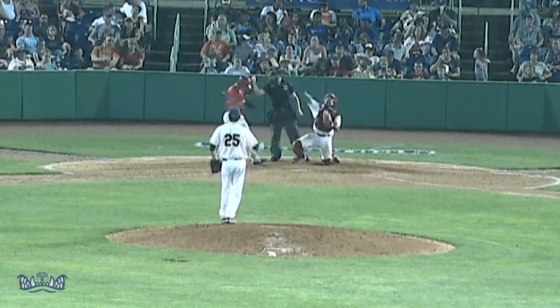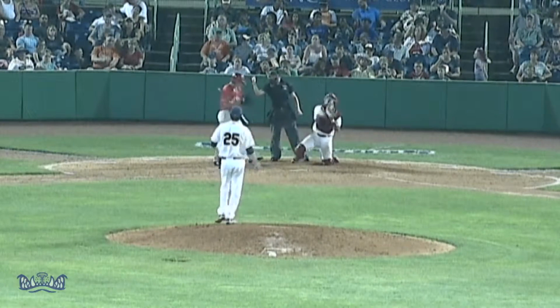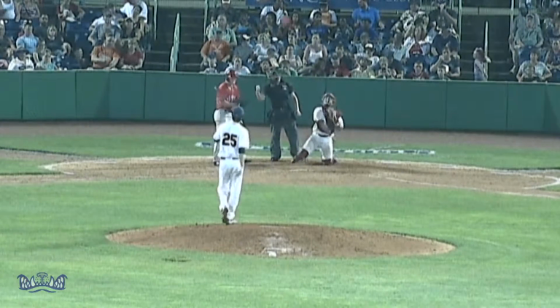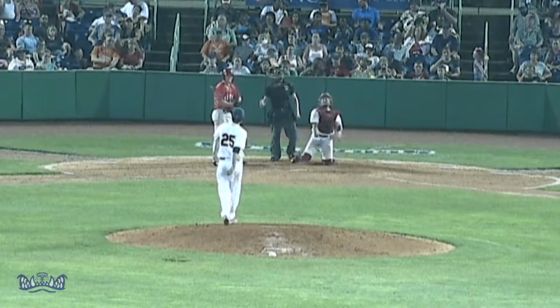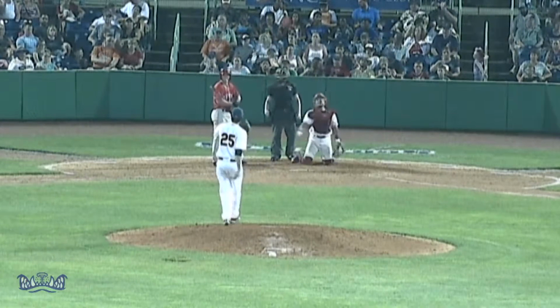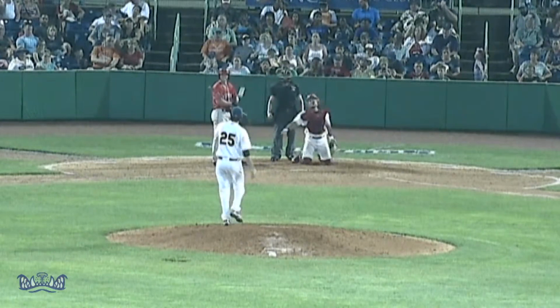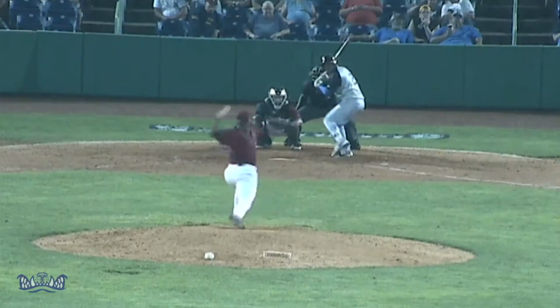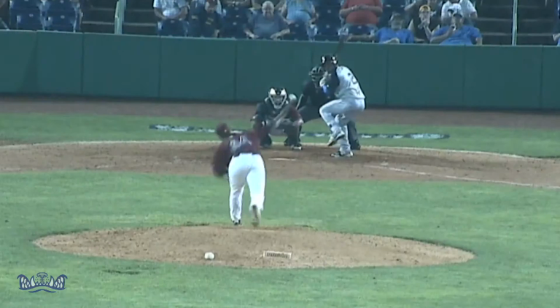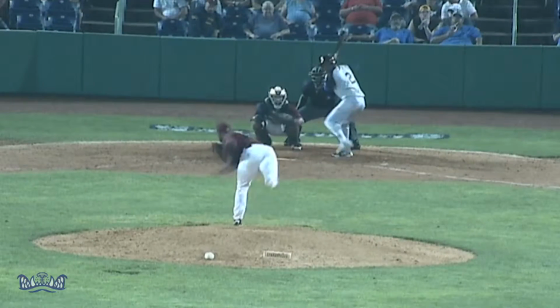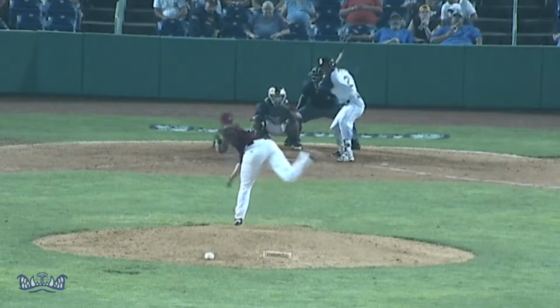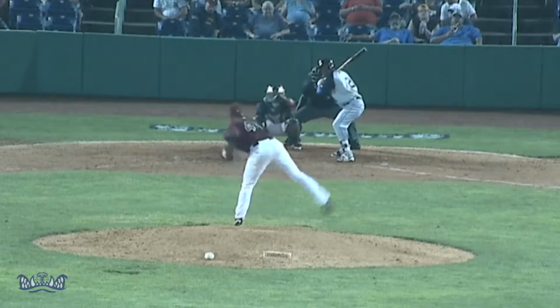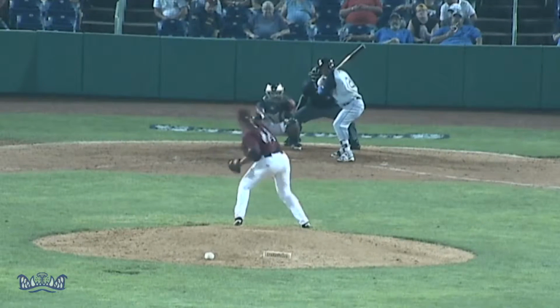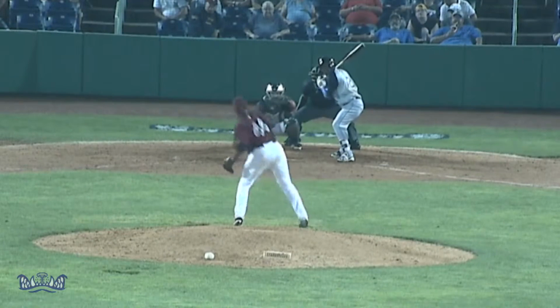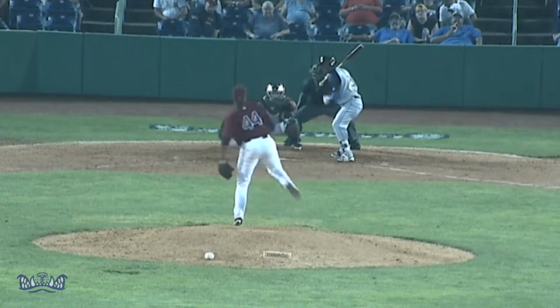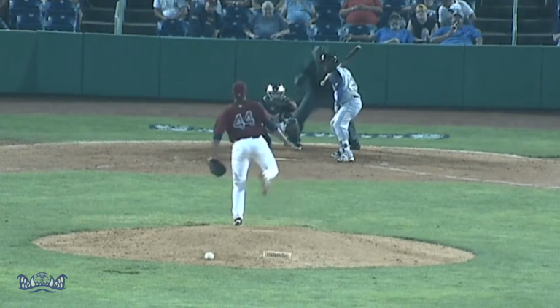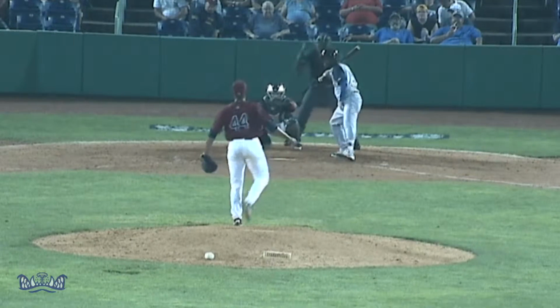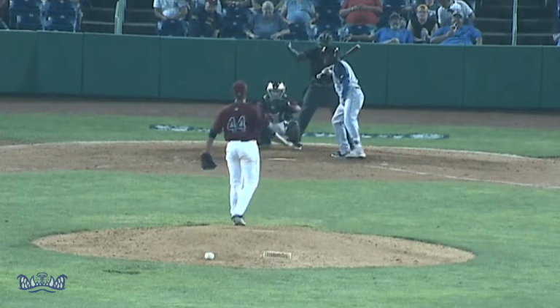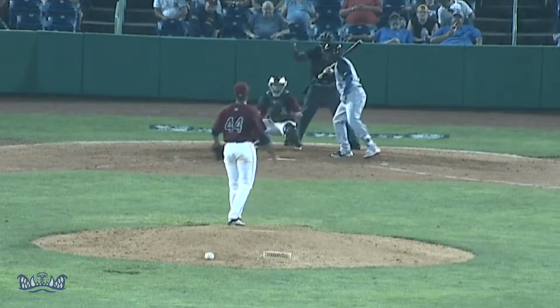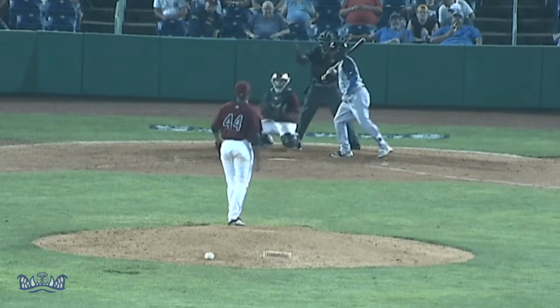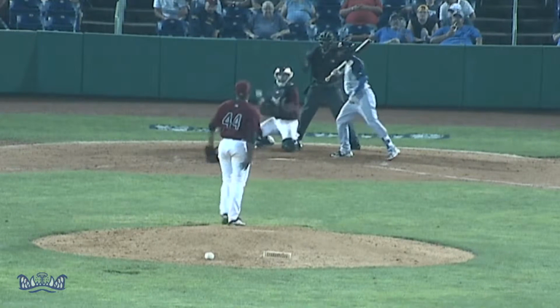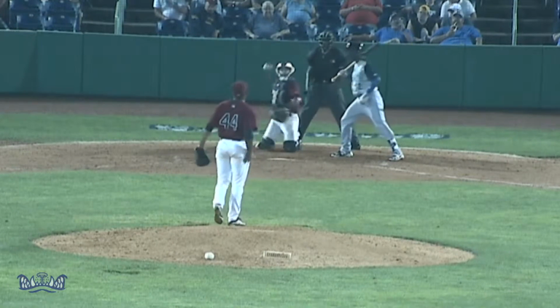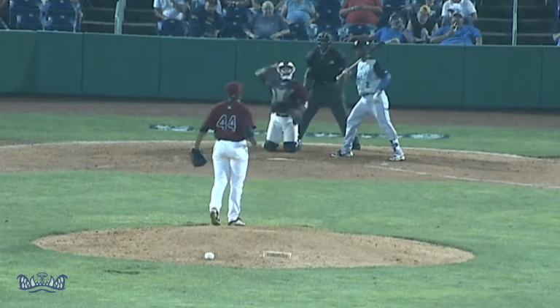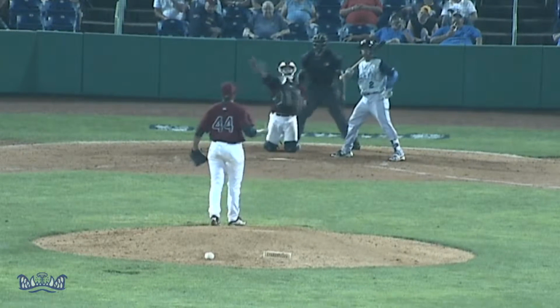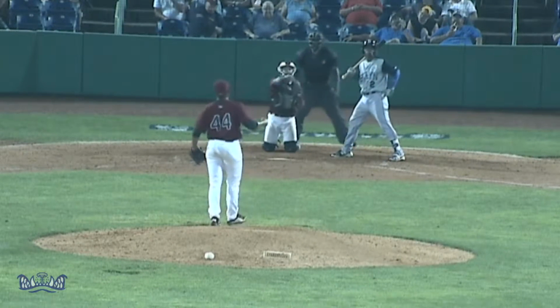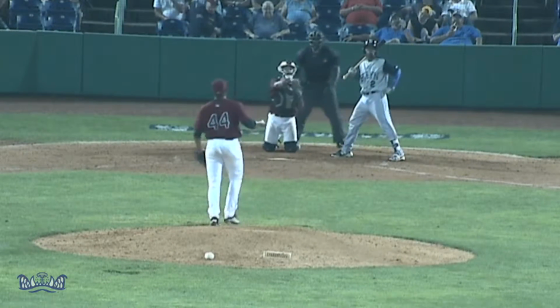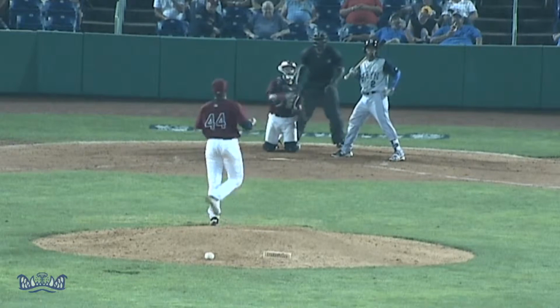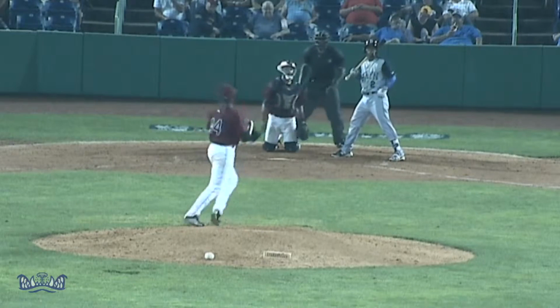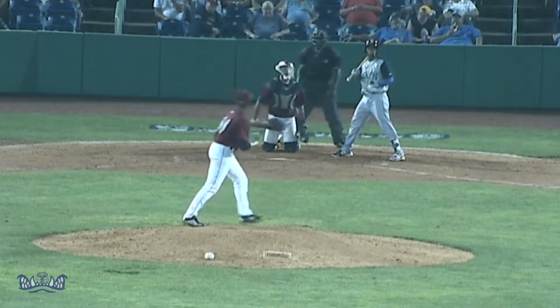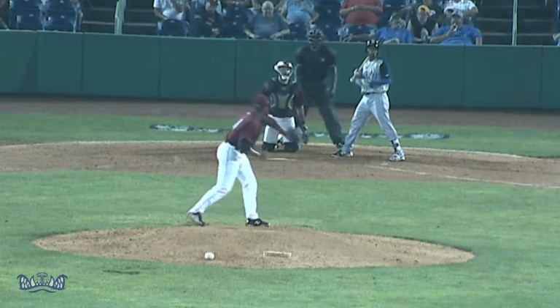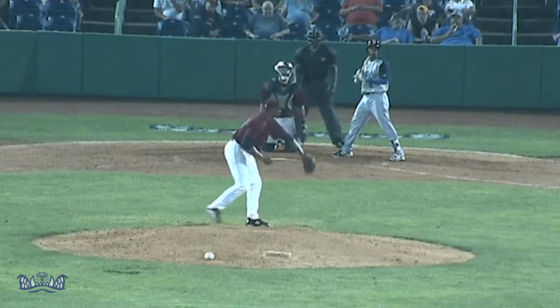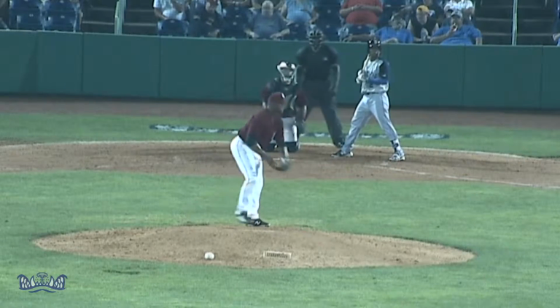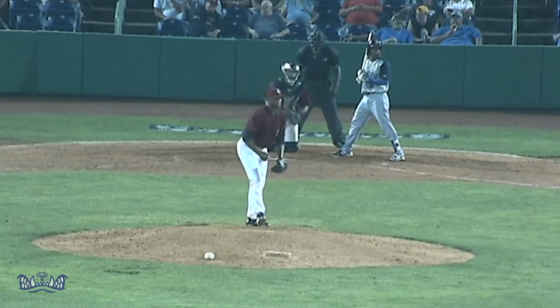First pitch in there for the 1-0. That fastball drills the outside corner even at a ball and a strike.